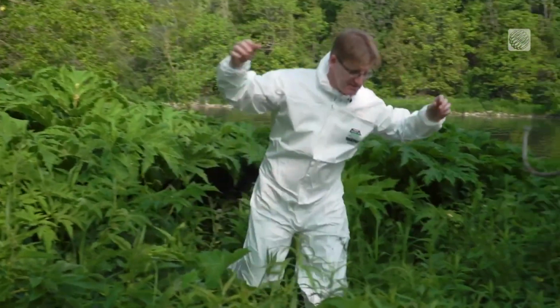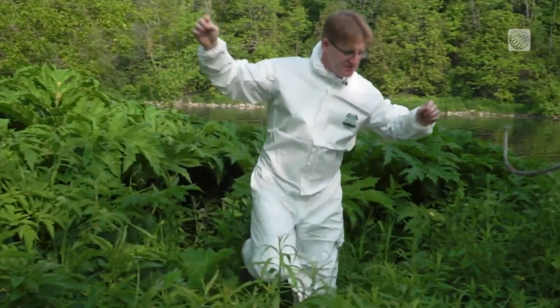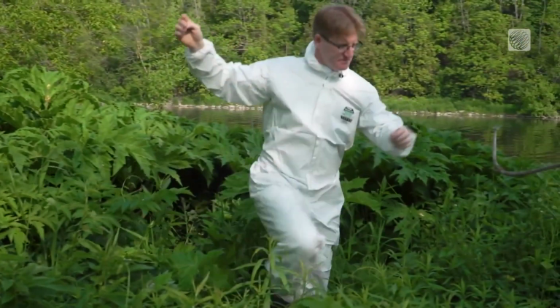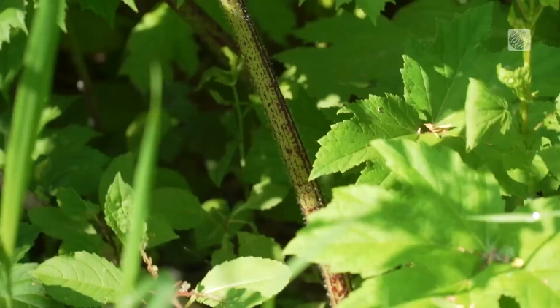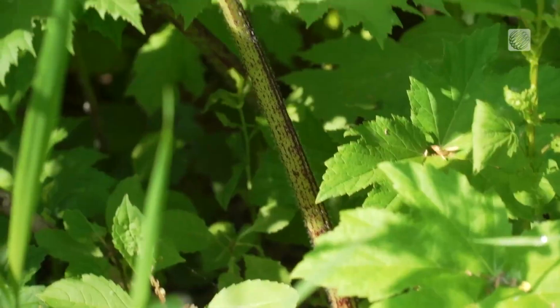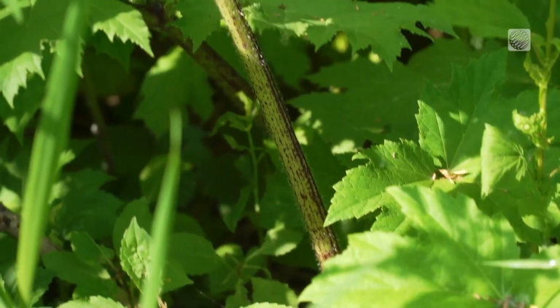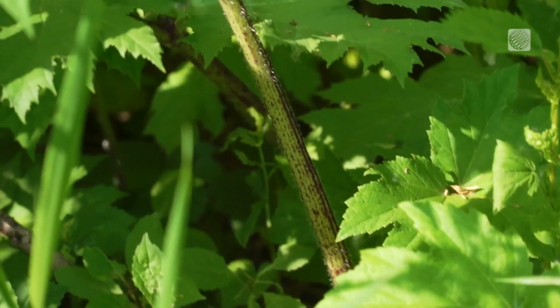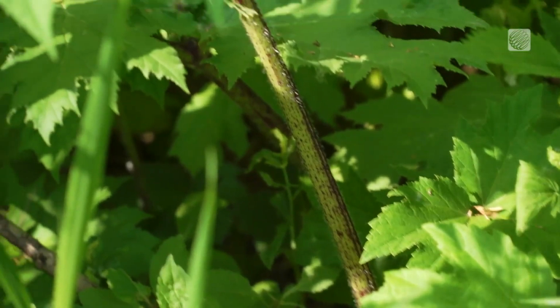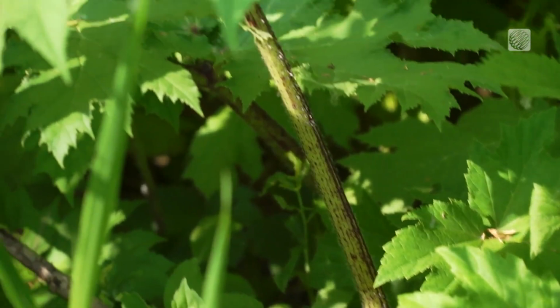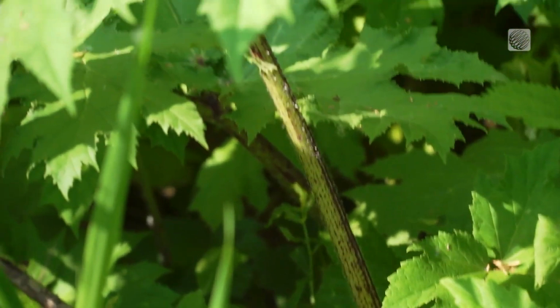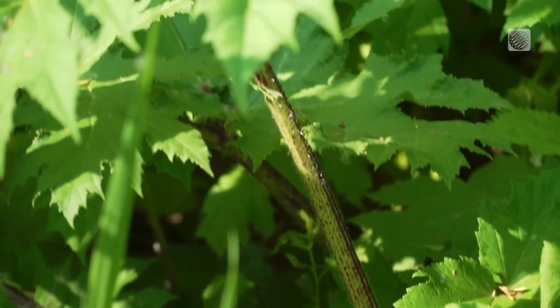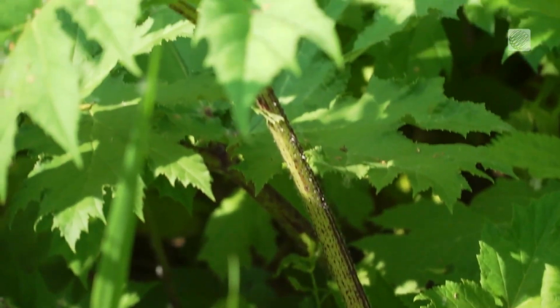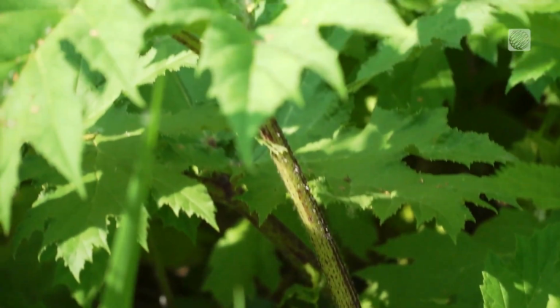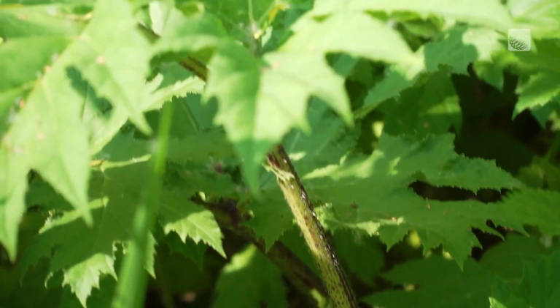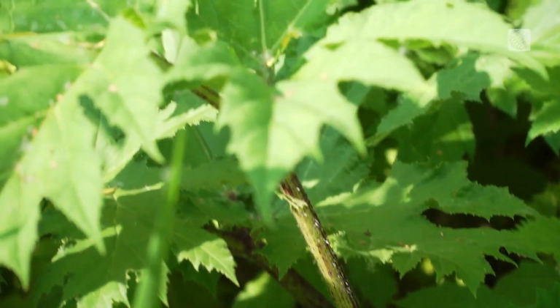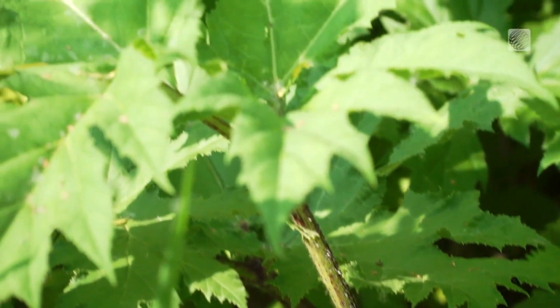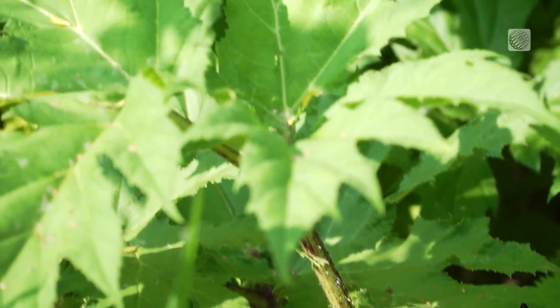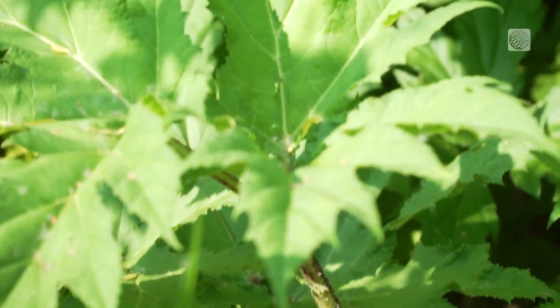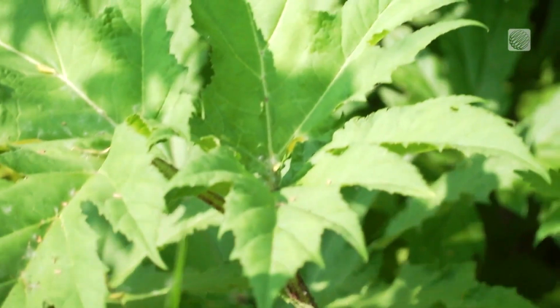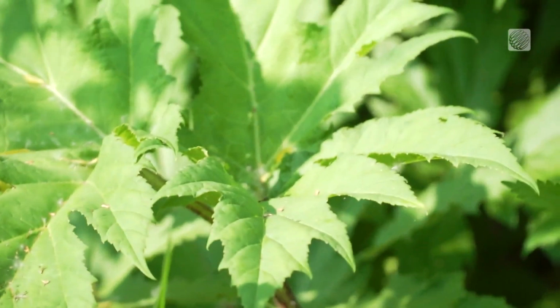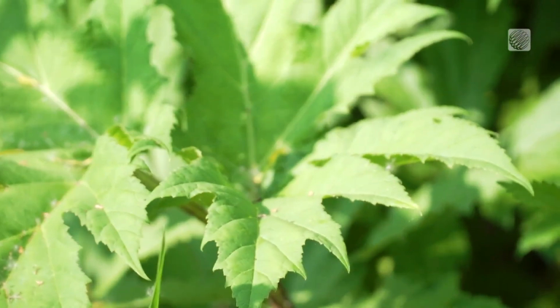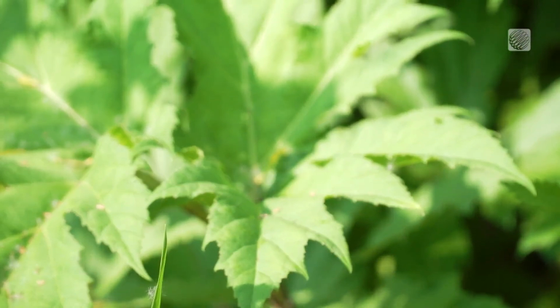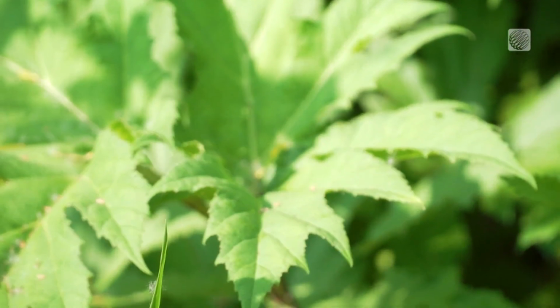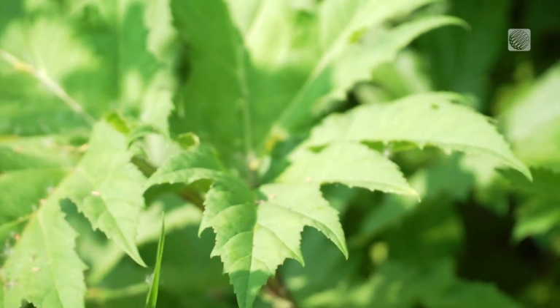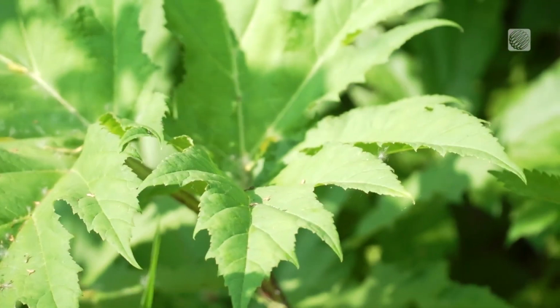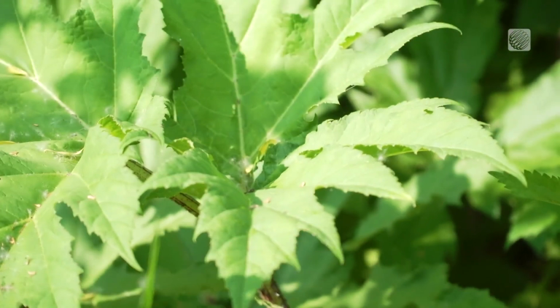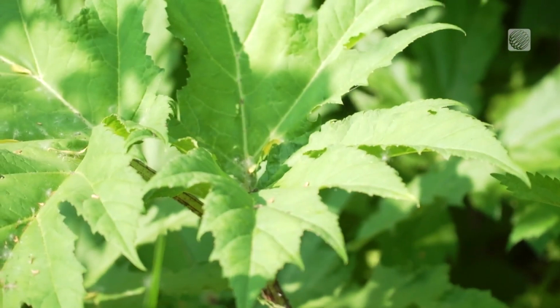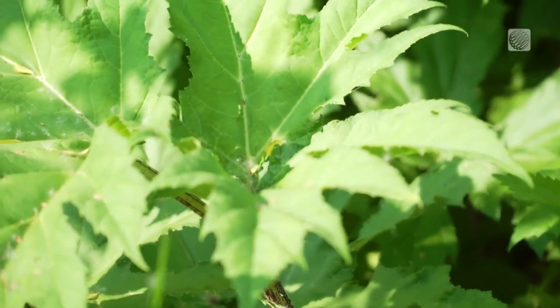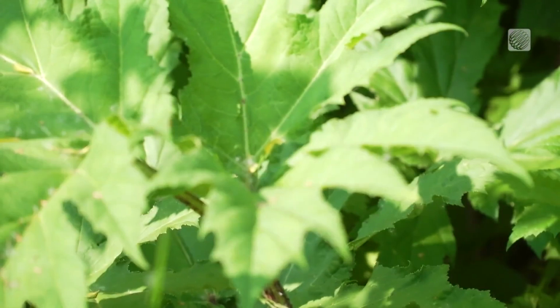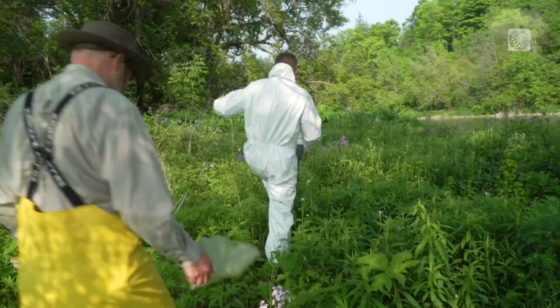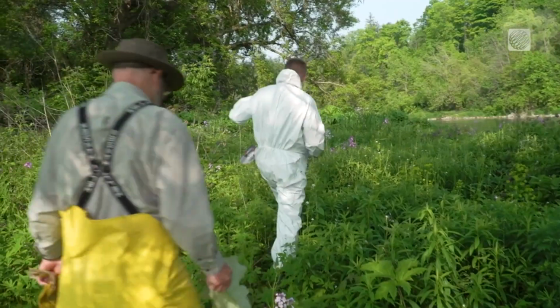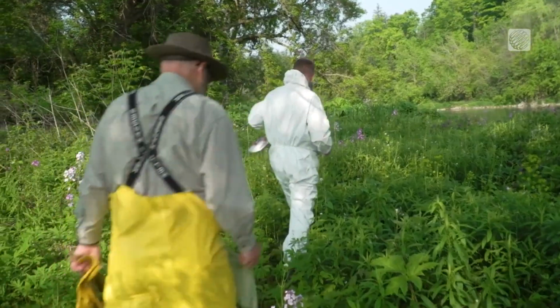As hogweed continues to spread throughout Canada, identifying, reporting, and removing it is critical.